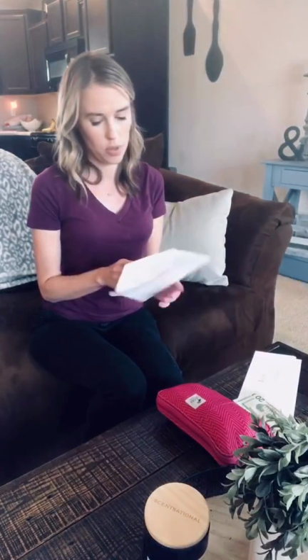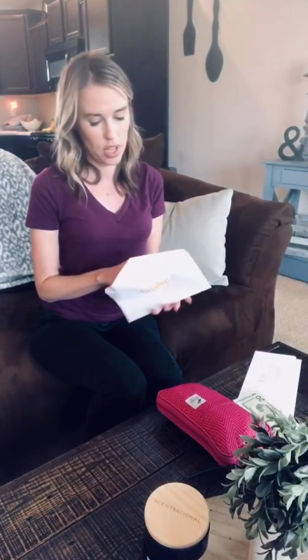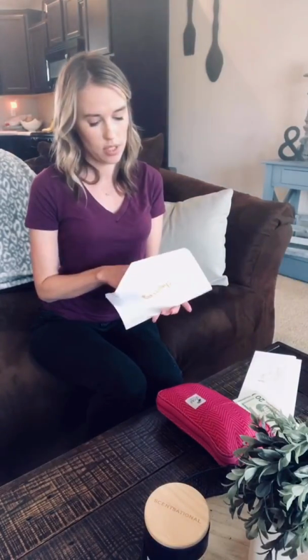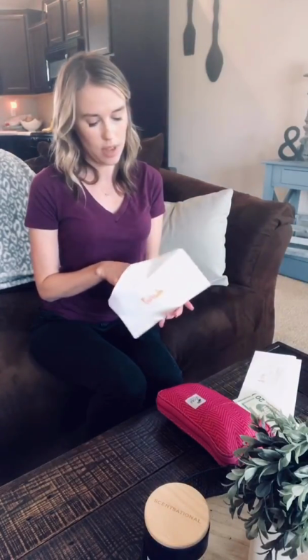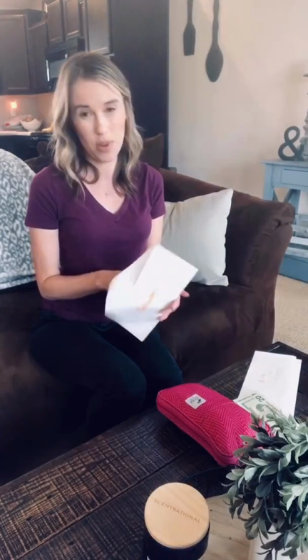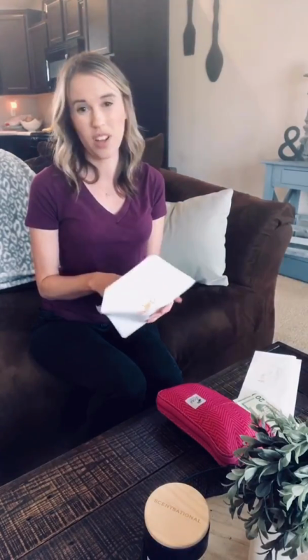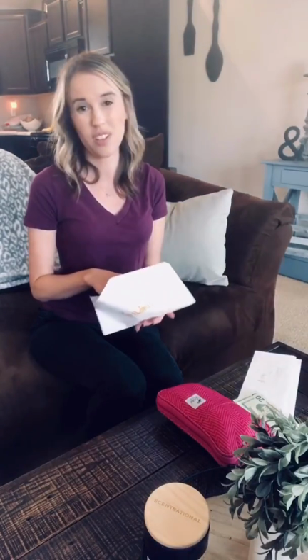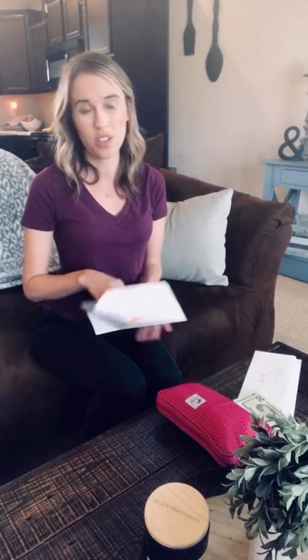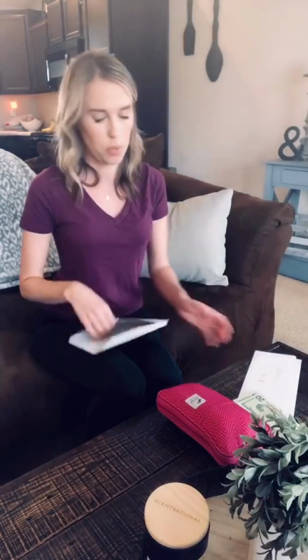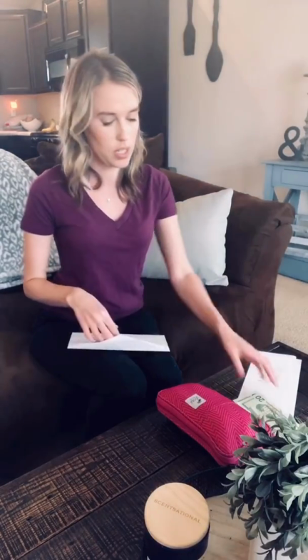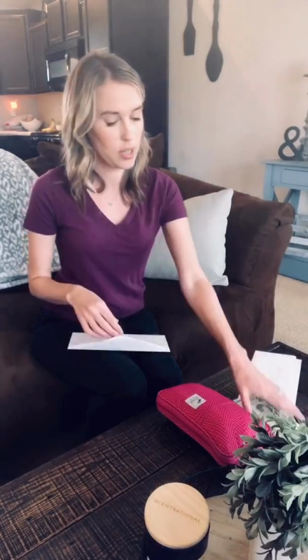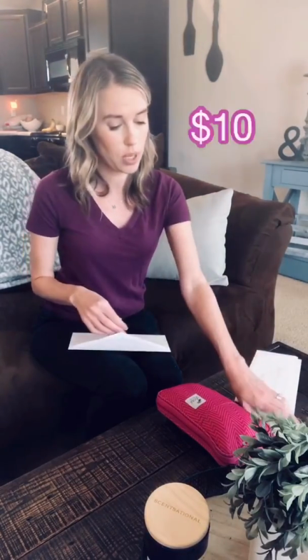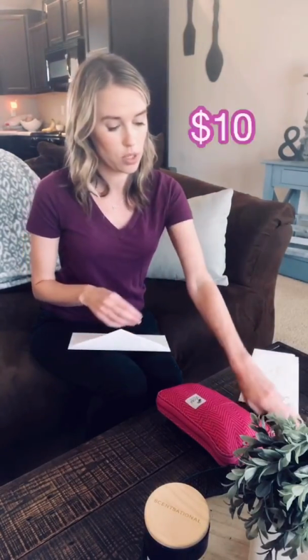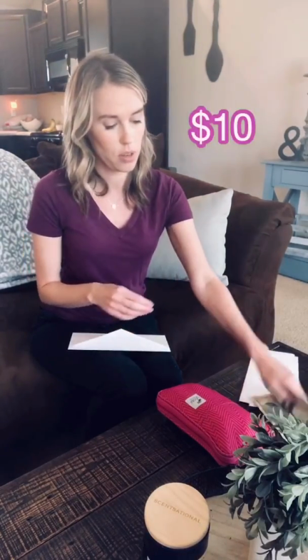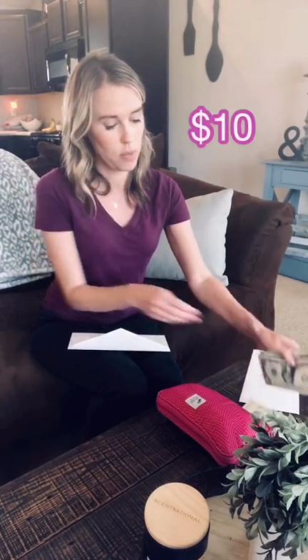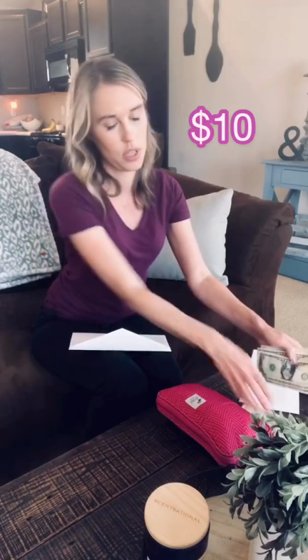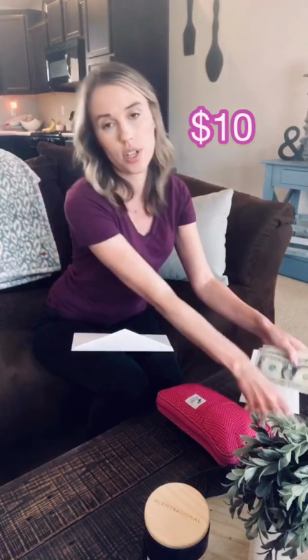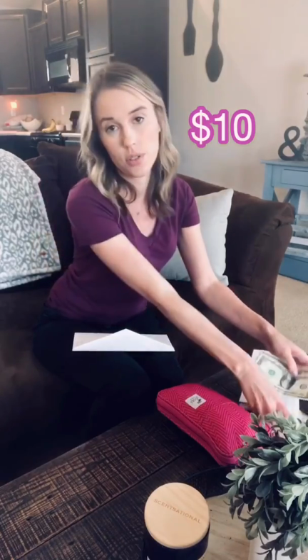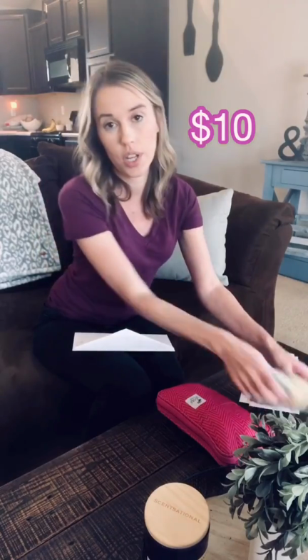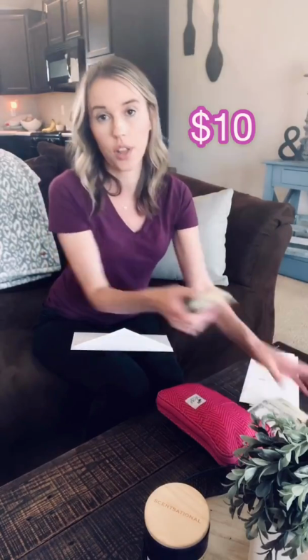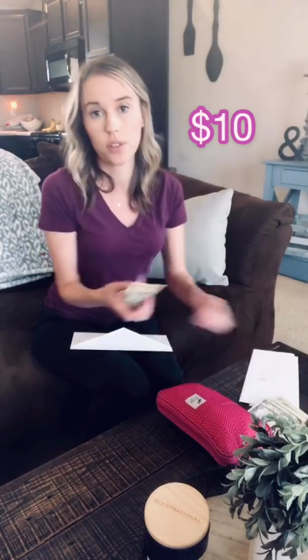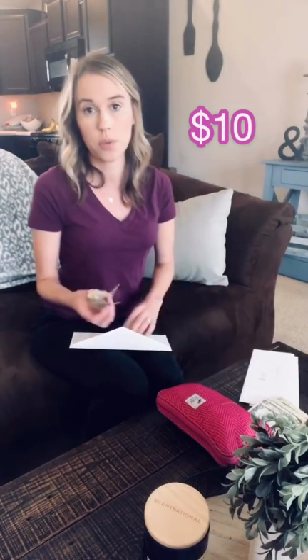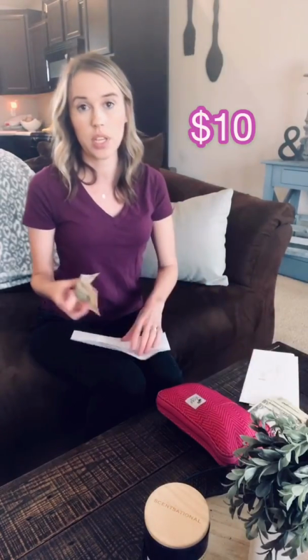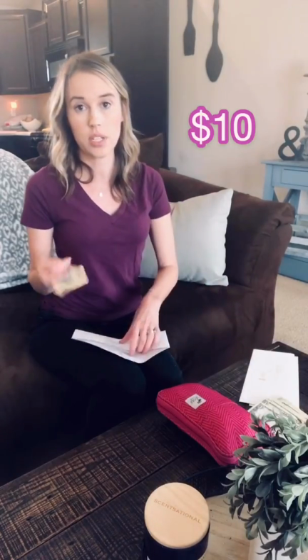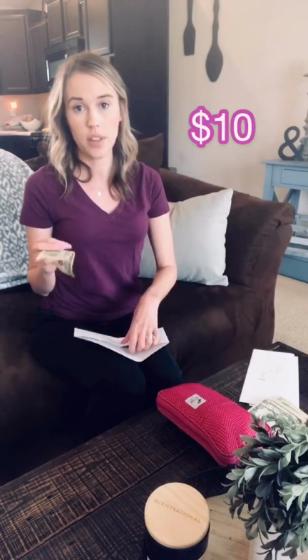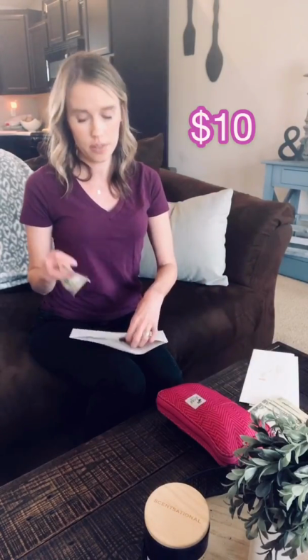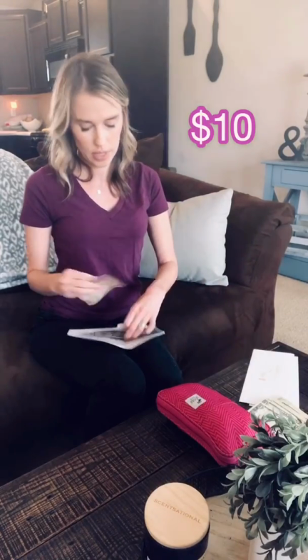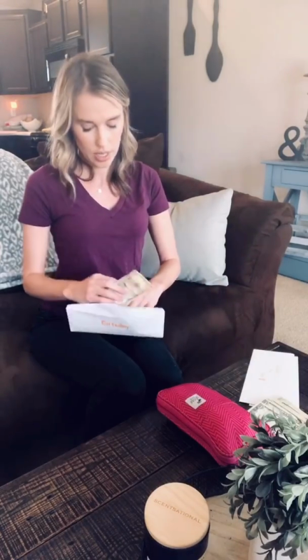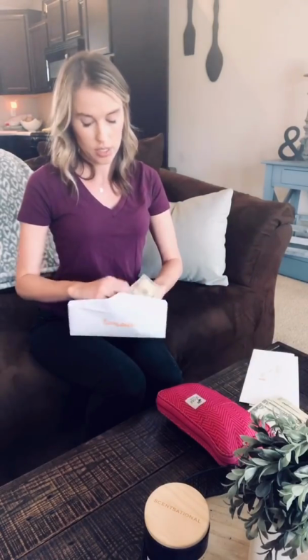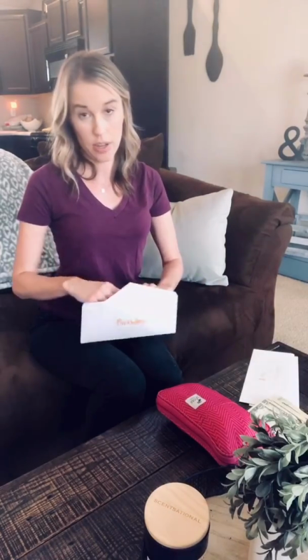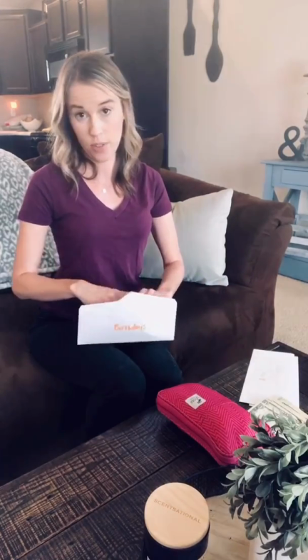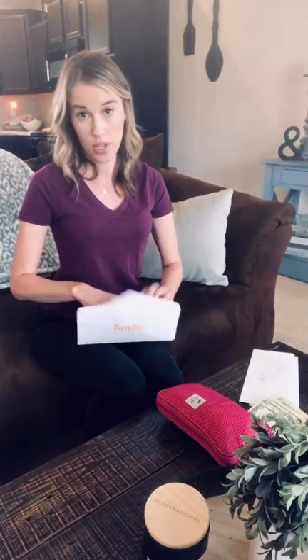For the kids' birthdays — they're not until October and December — so I'm only going to do $10 a week until then. So now I have $20.